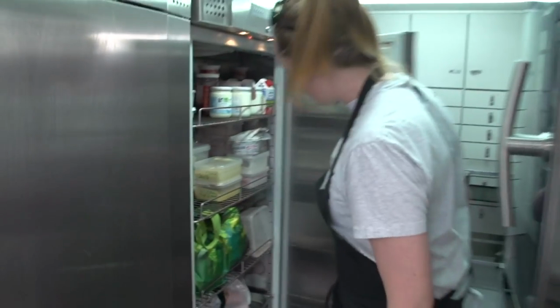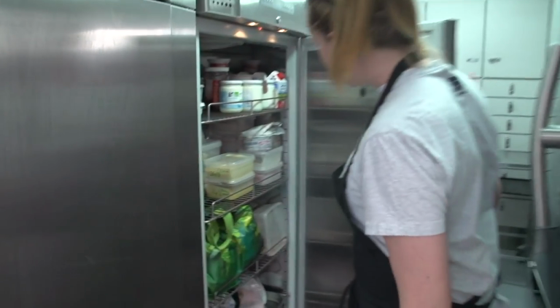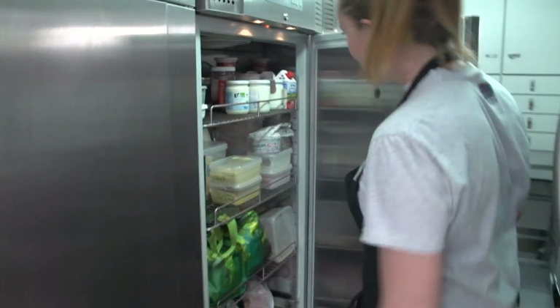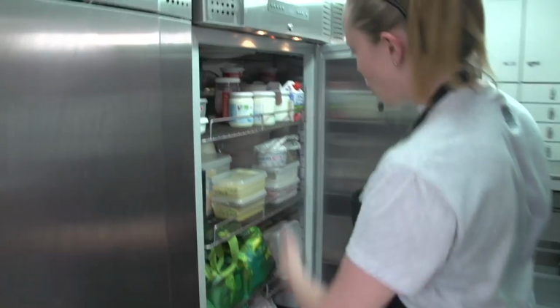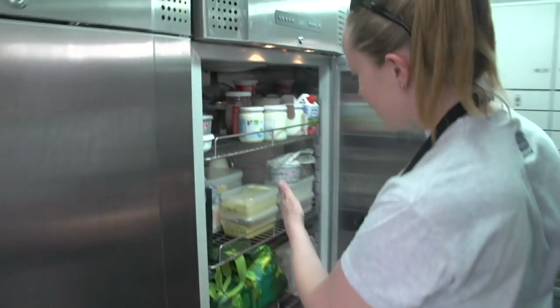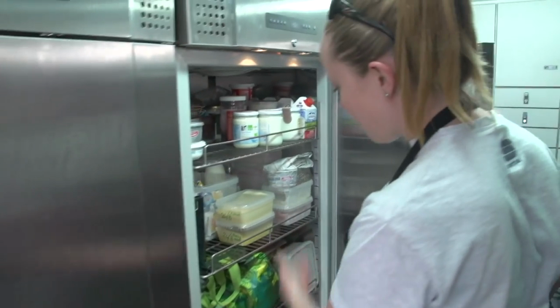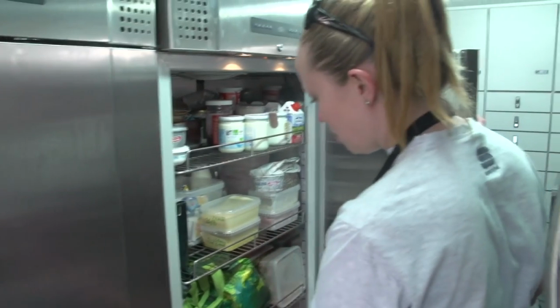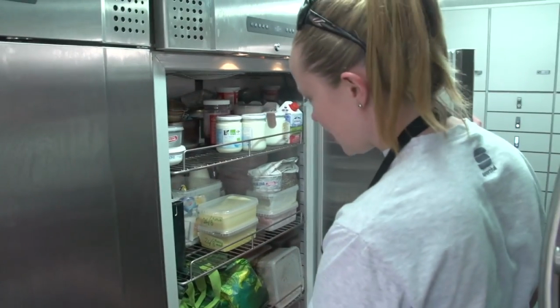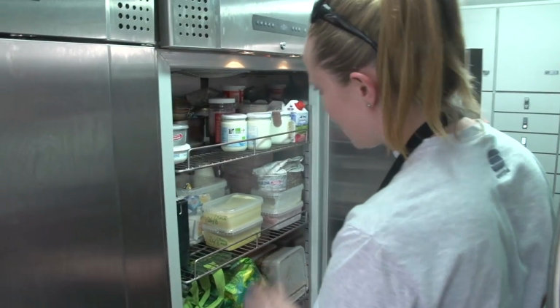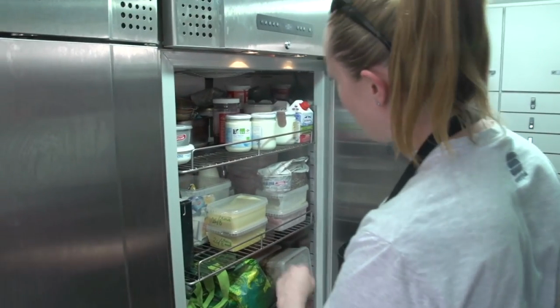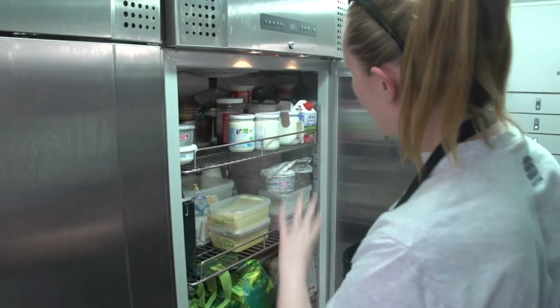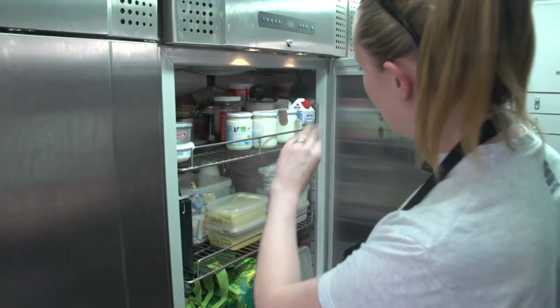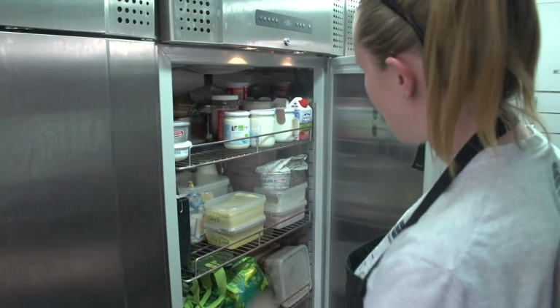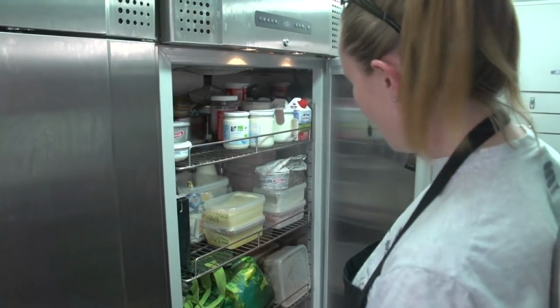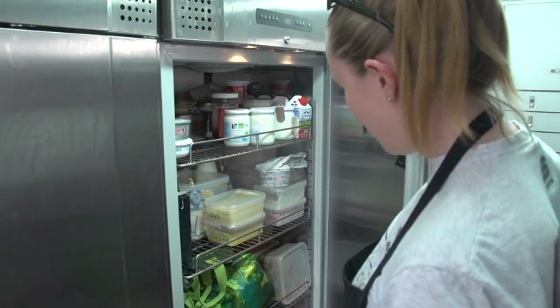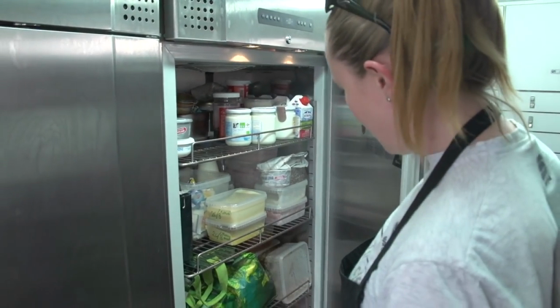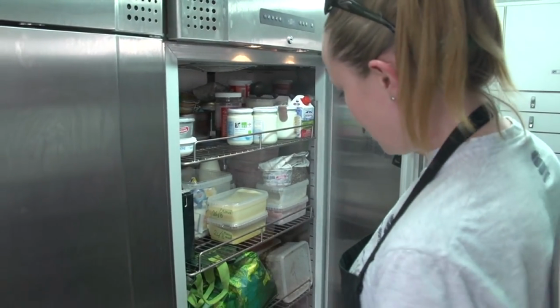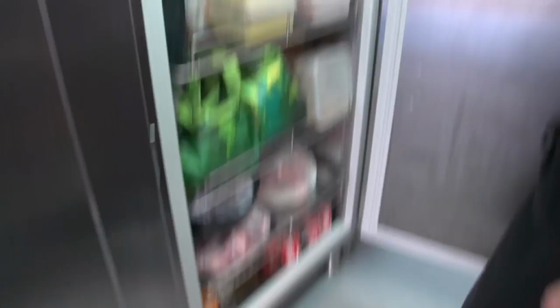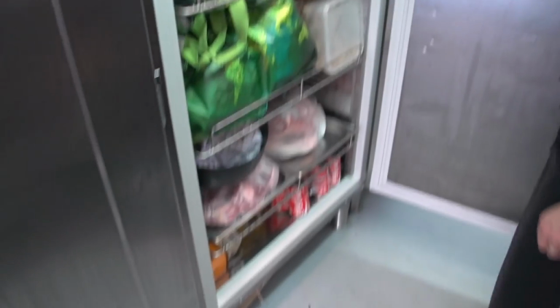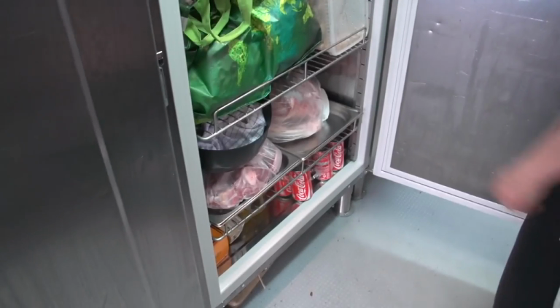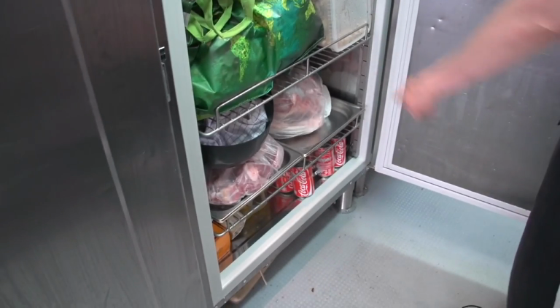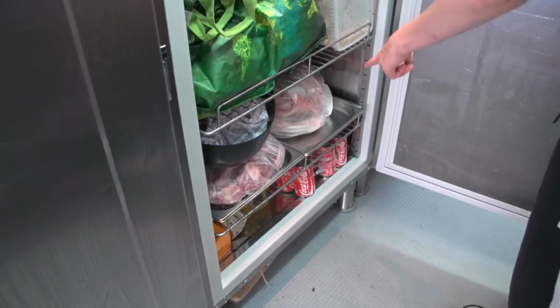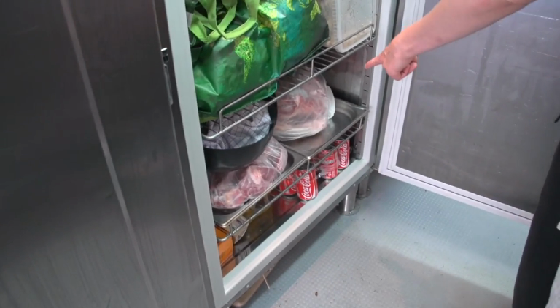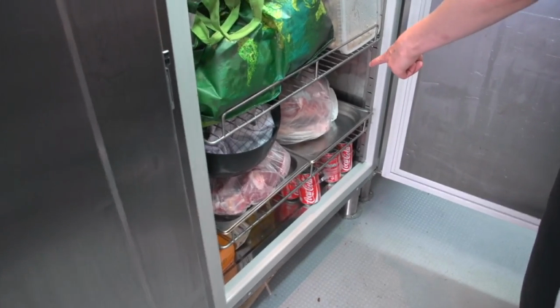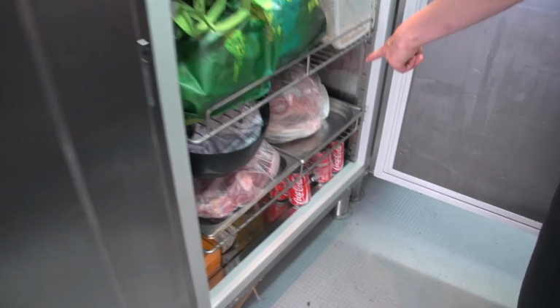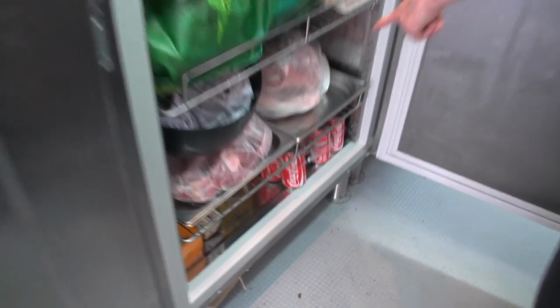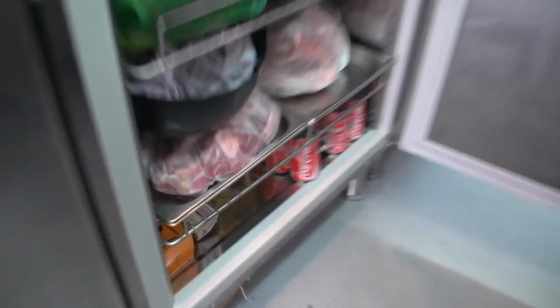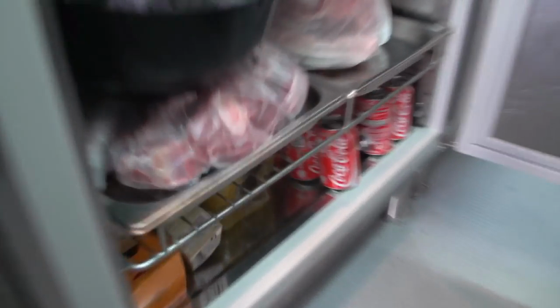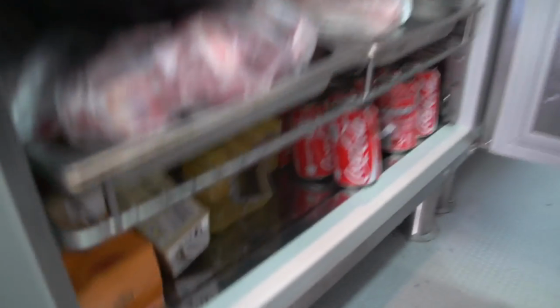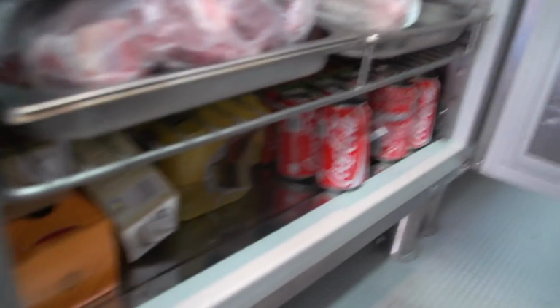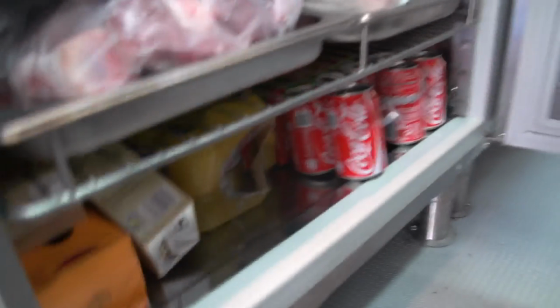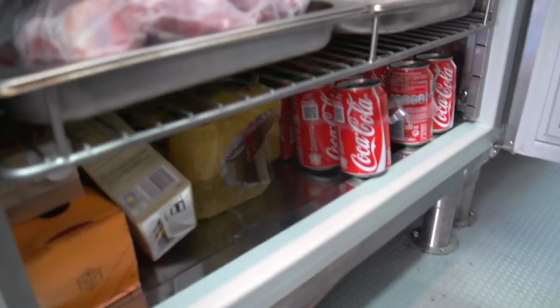We have sections for the cooked stuff, meats, fish, dairy, staff — and a Coca-Cola section. Not for me, but for my colleagues.